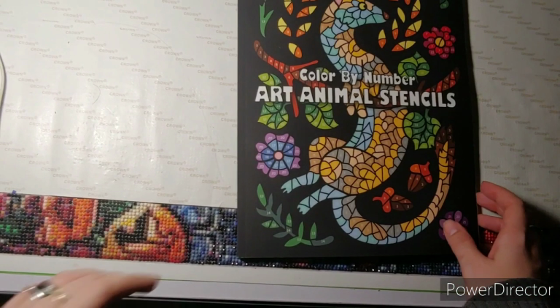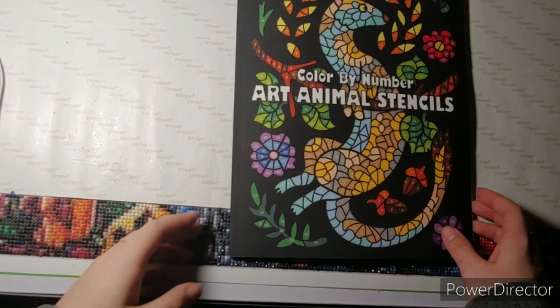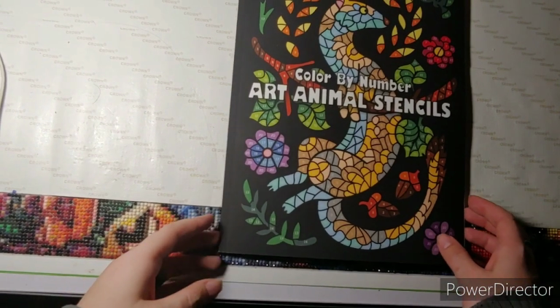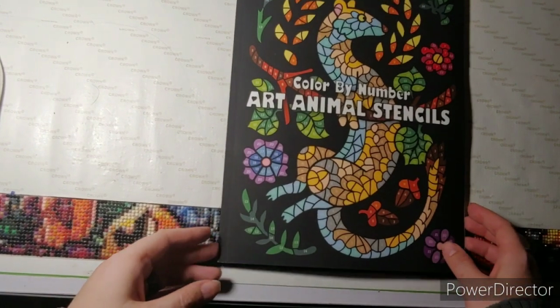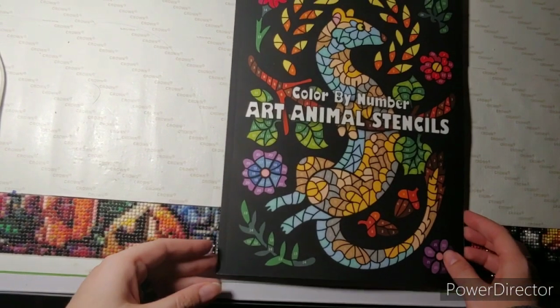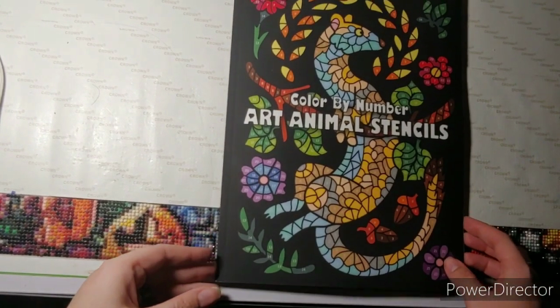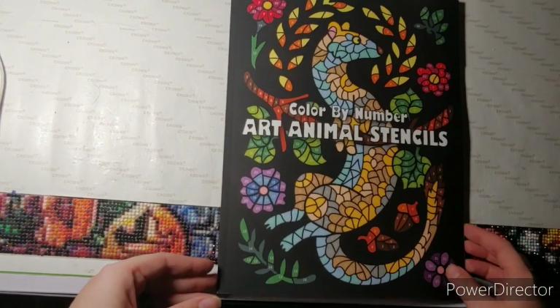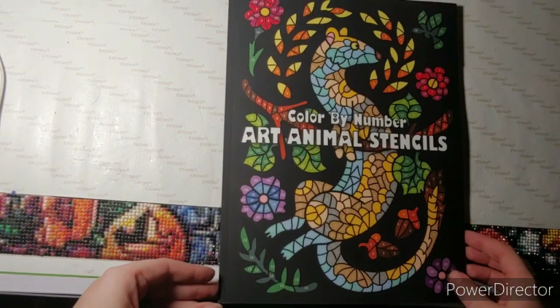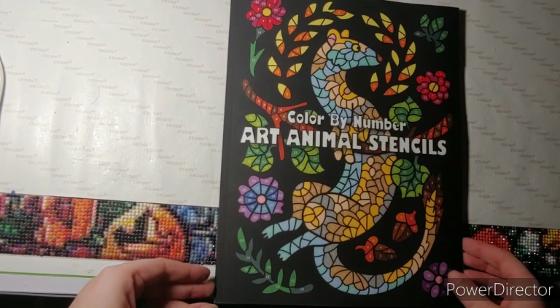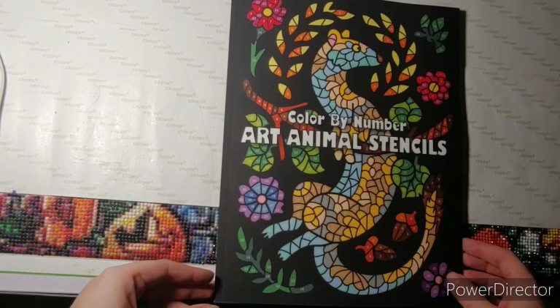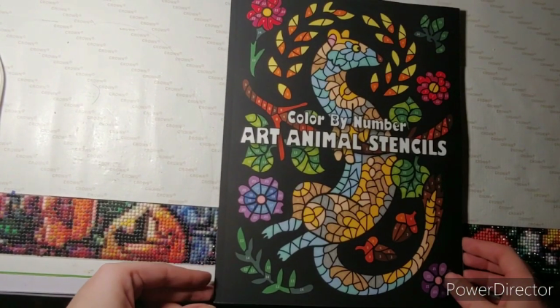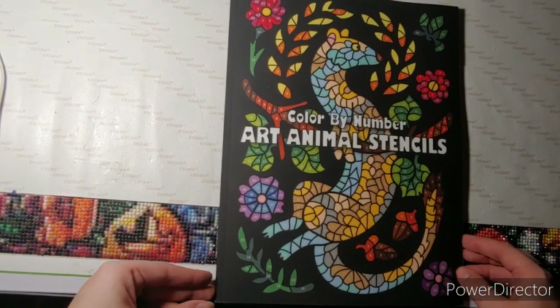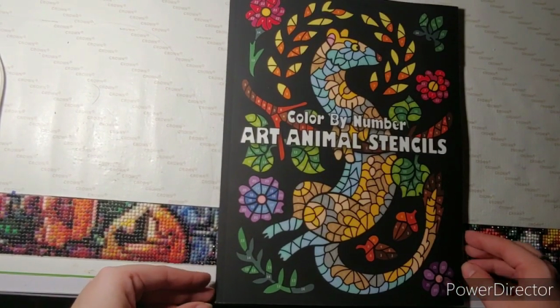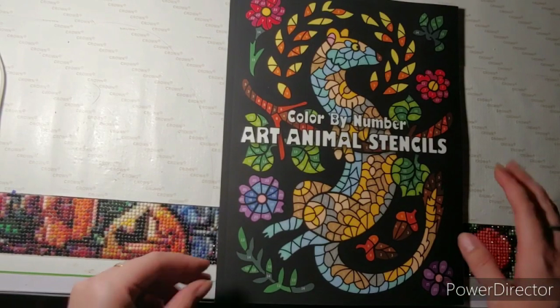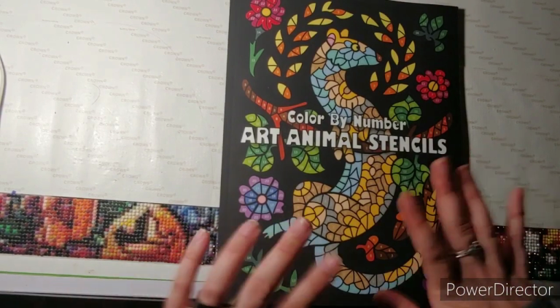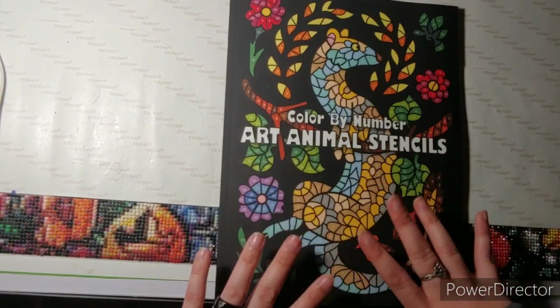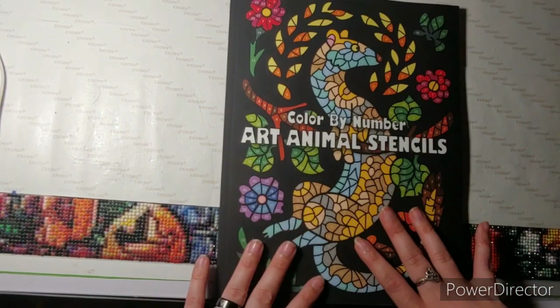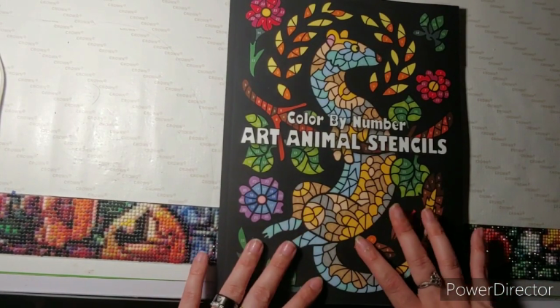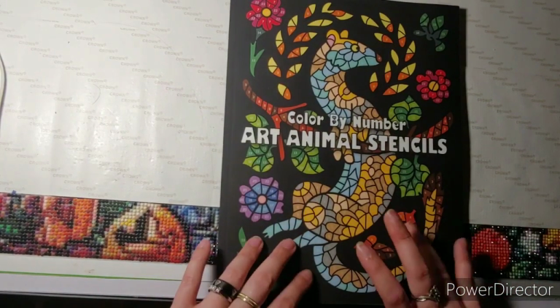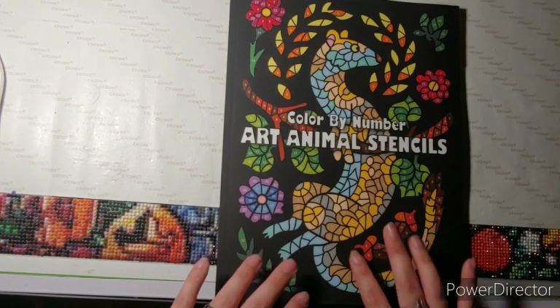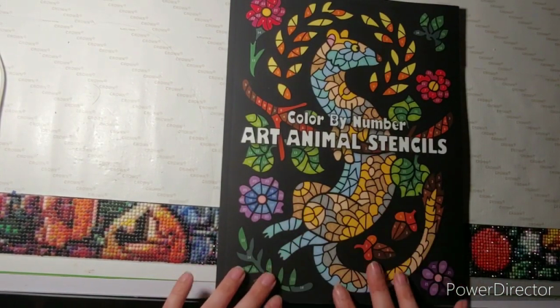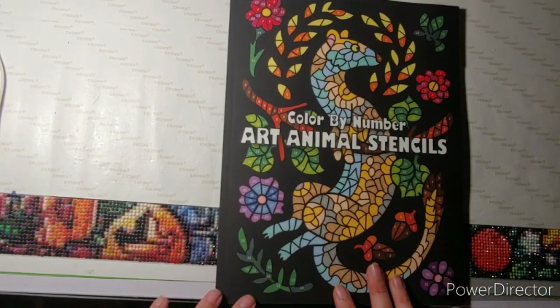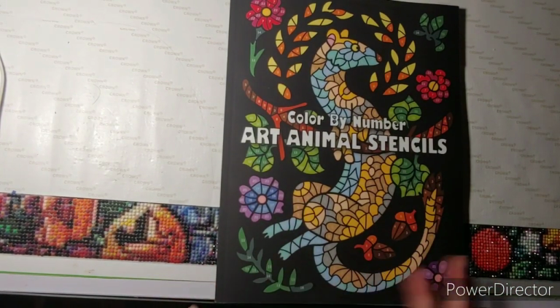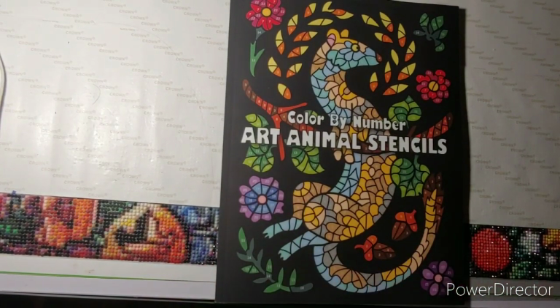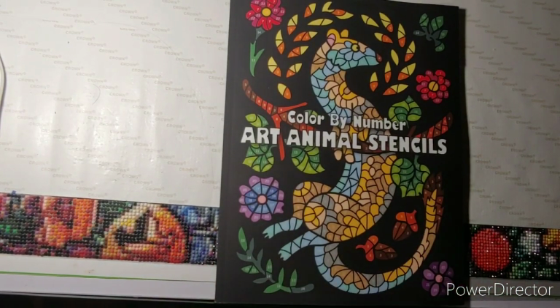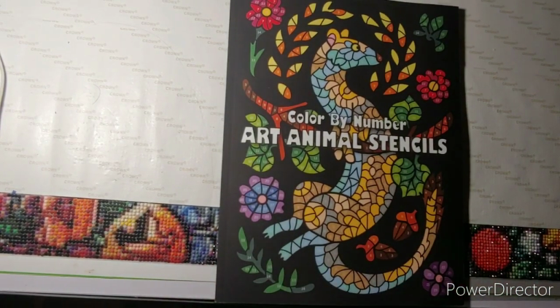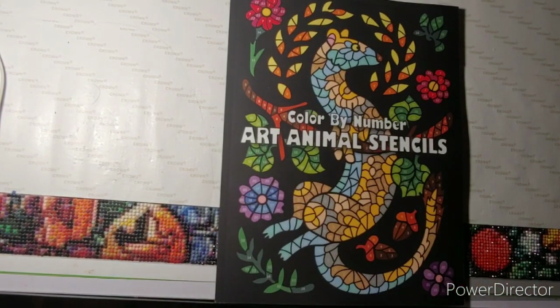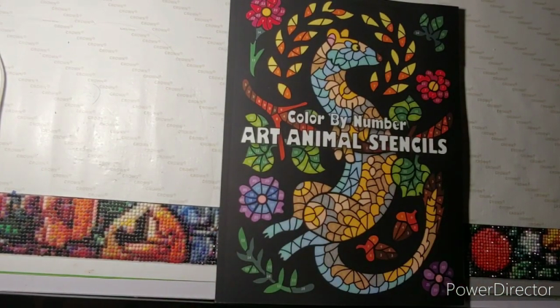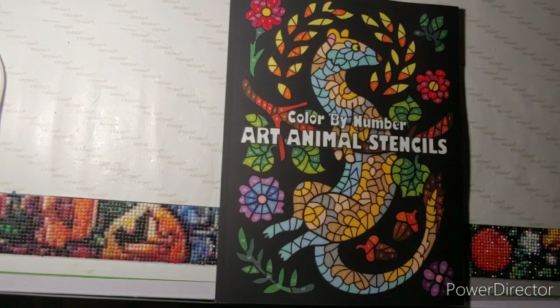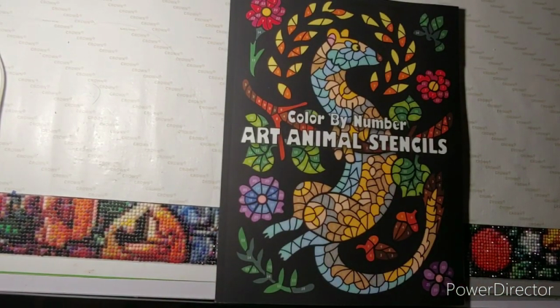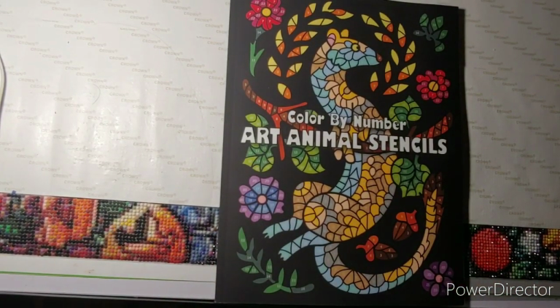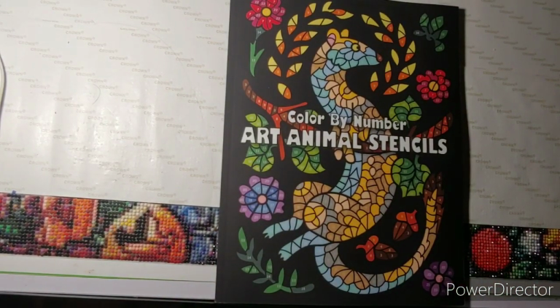Hello everyone, this is Crafting with Christy, and today I have a flip through for you.